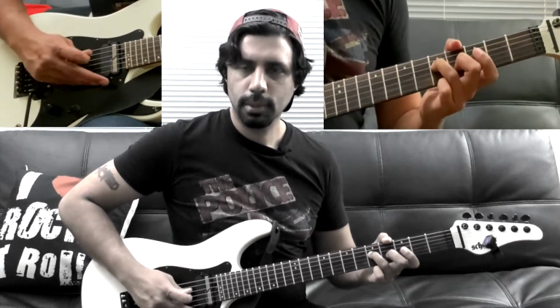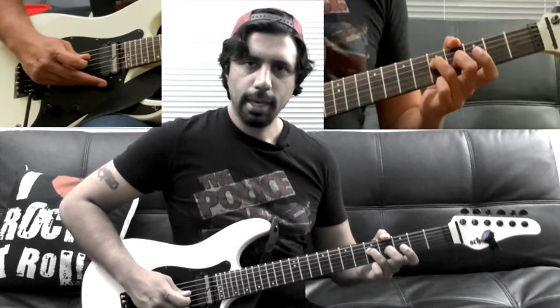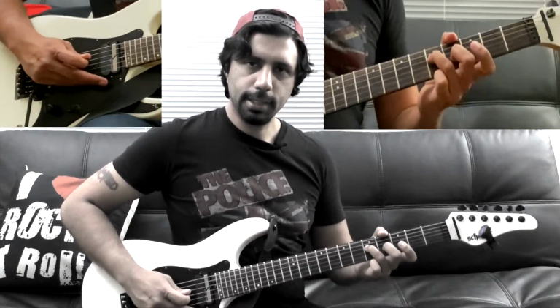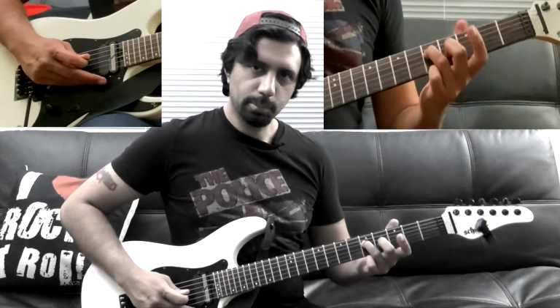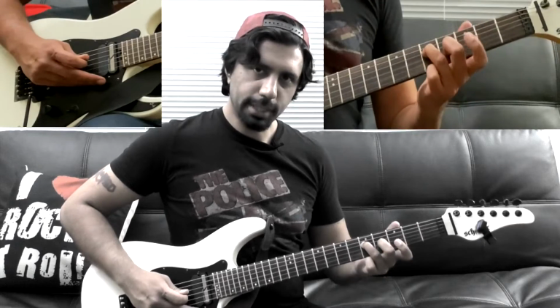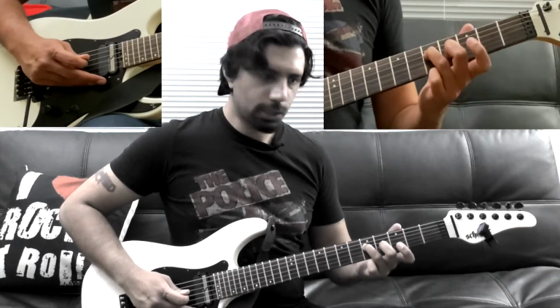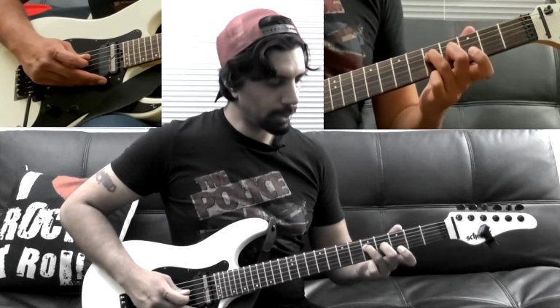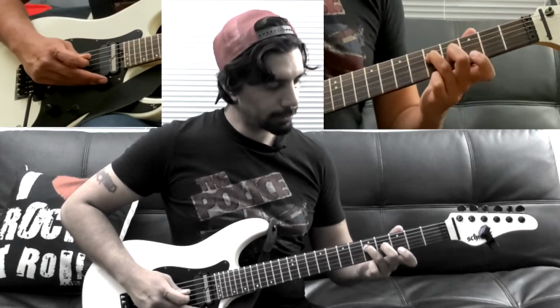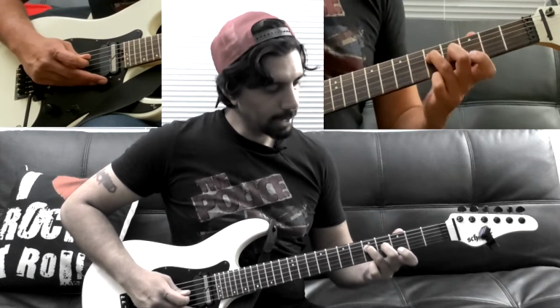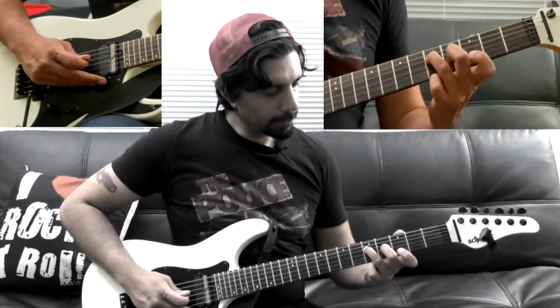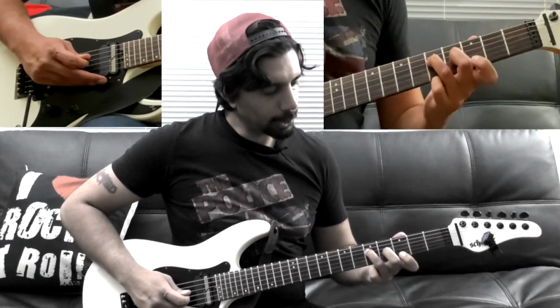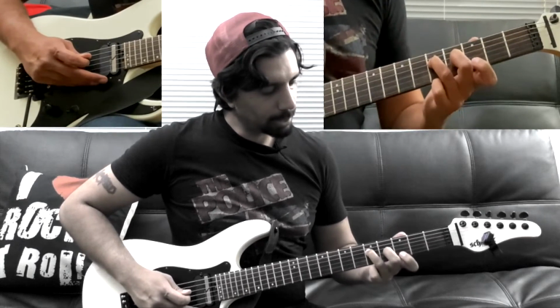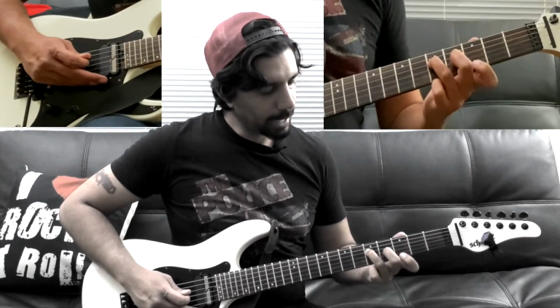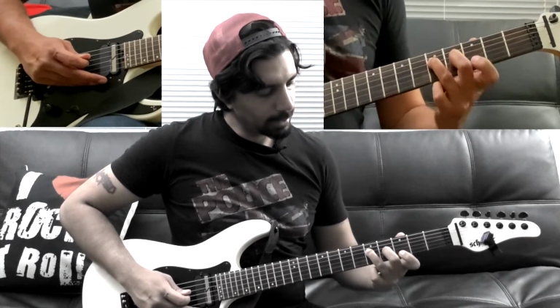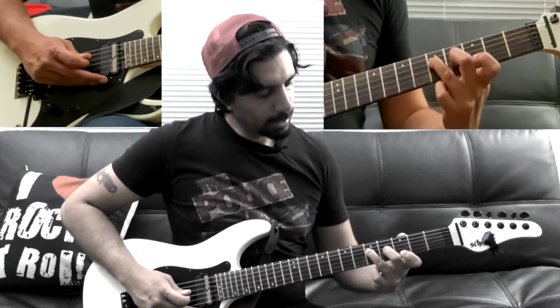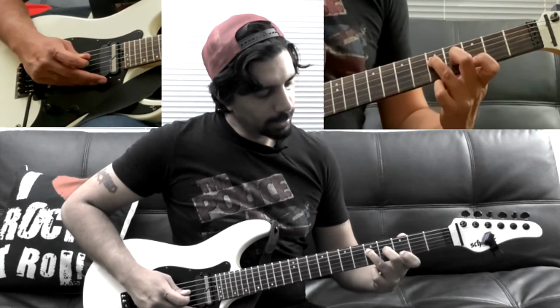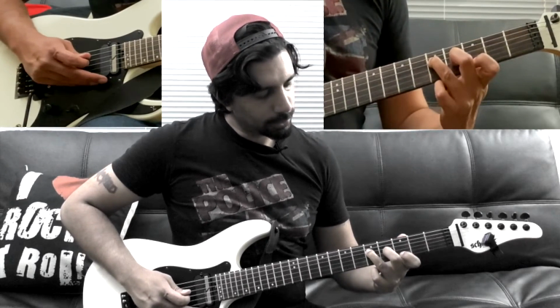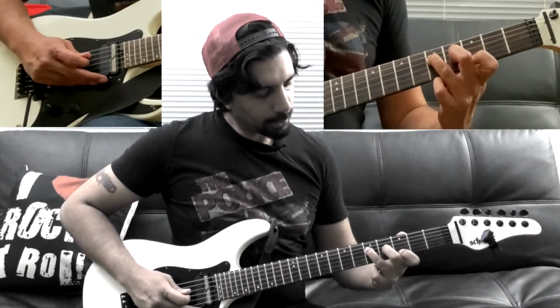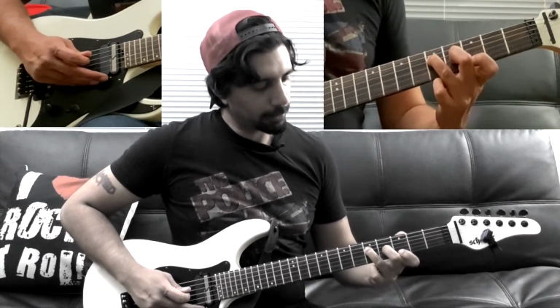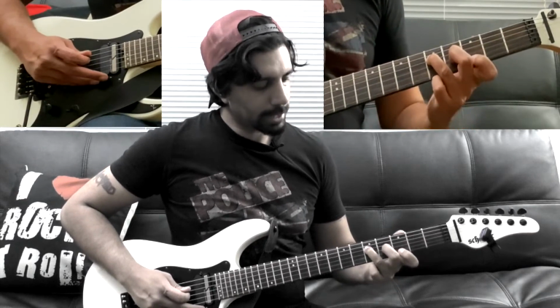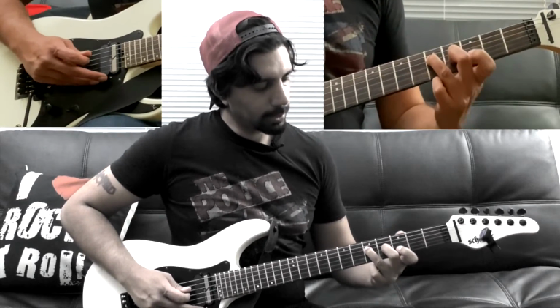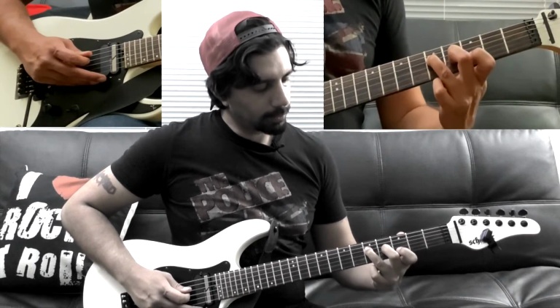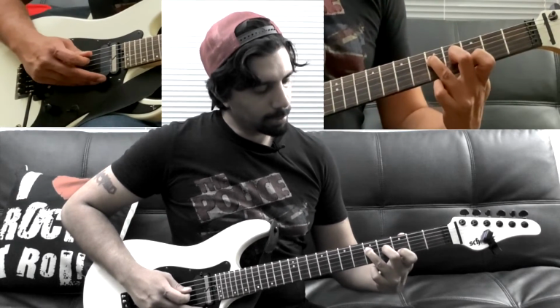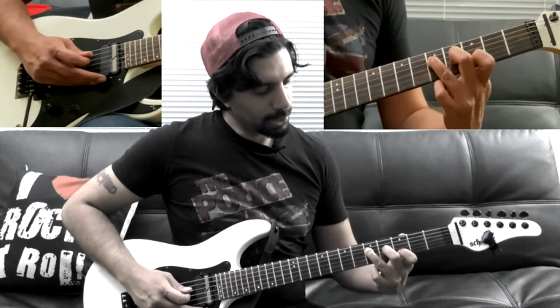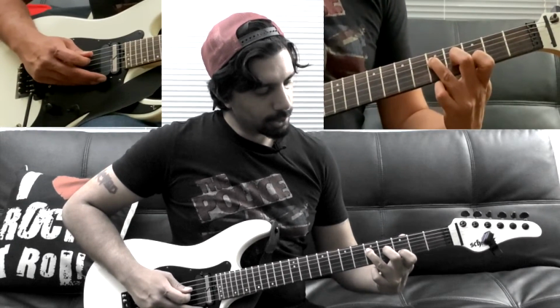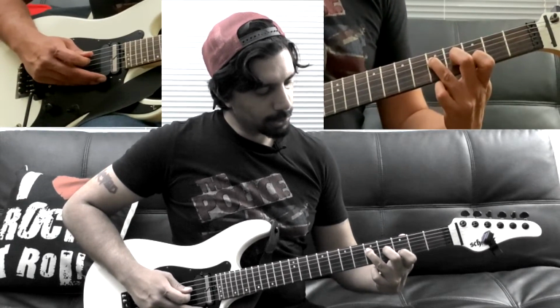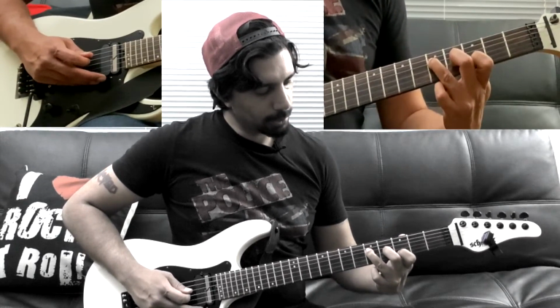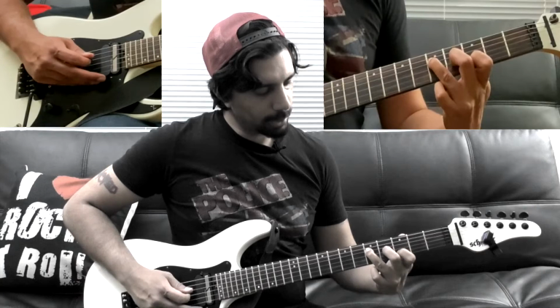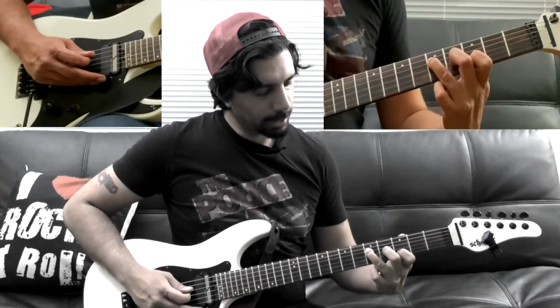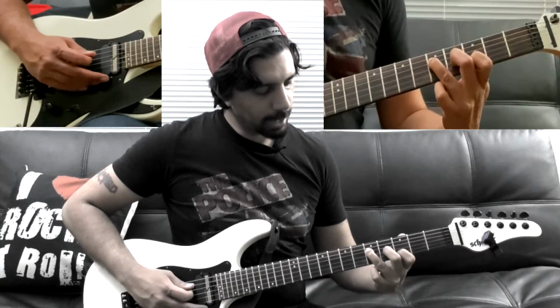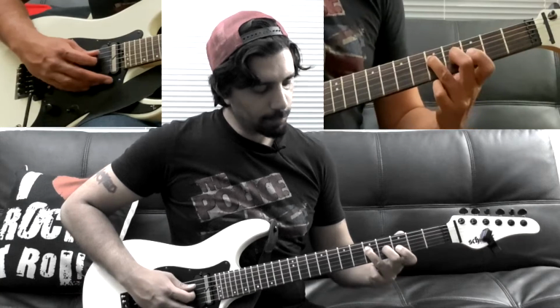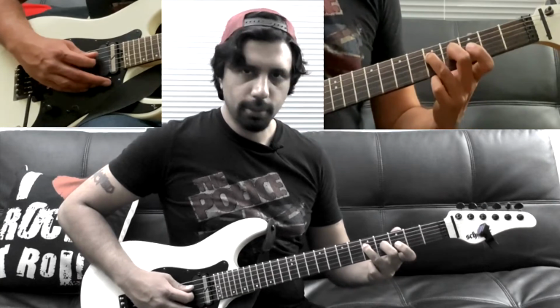To complete this riff, we're going to play the third fret of our B string — just put your finger down and go.